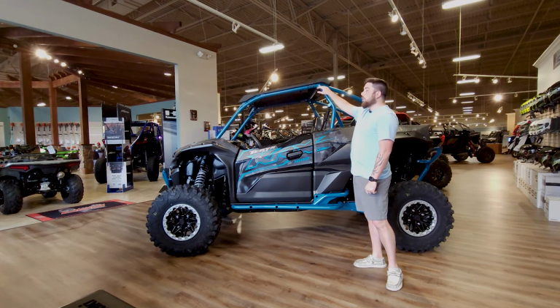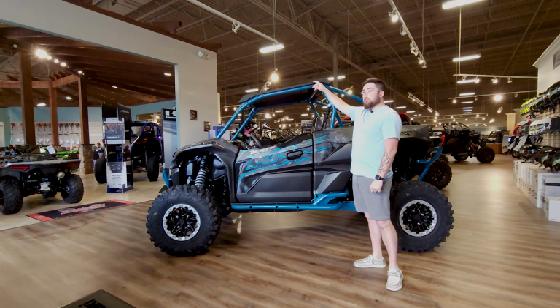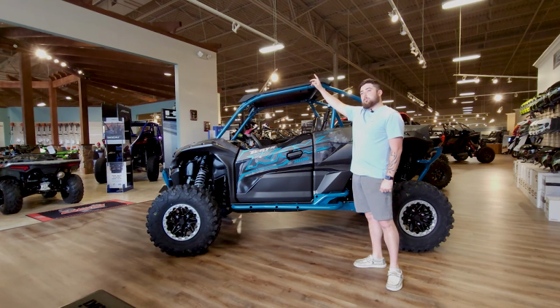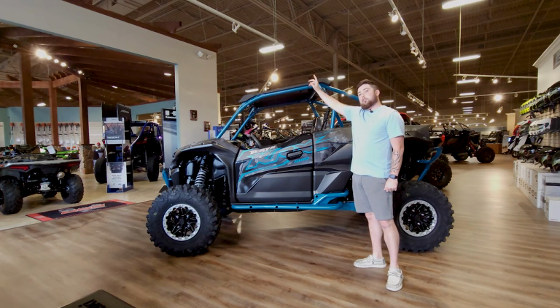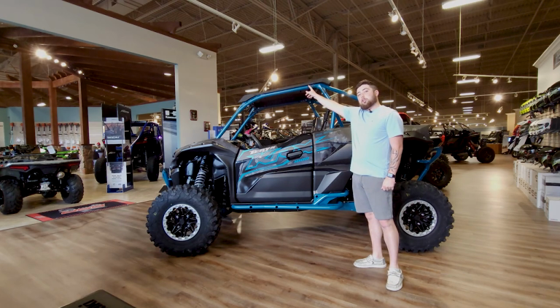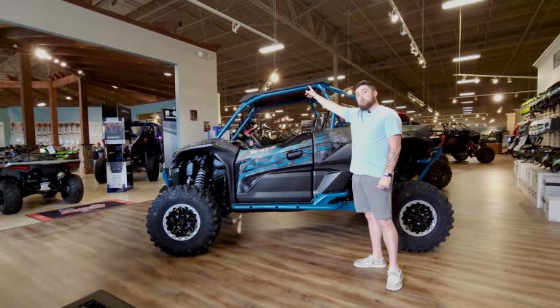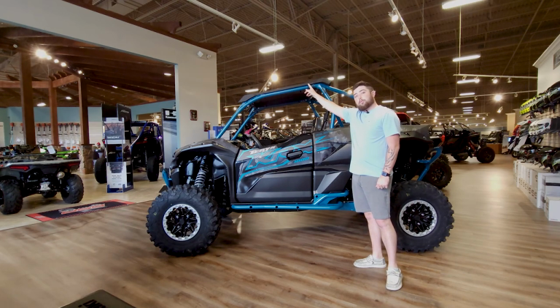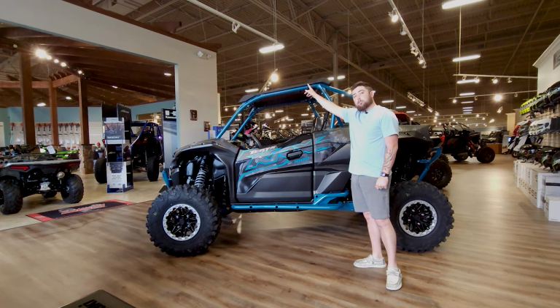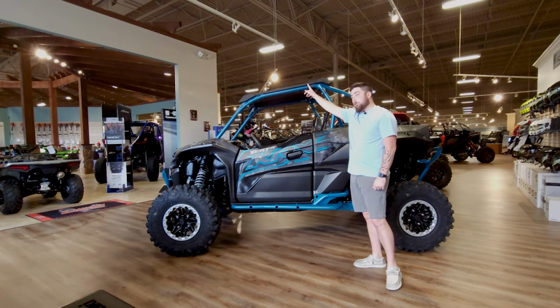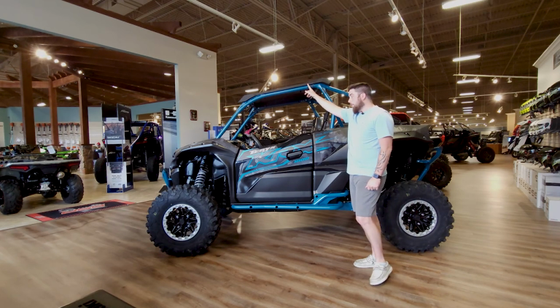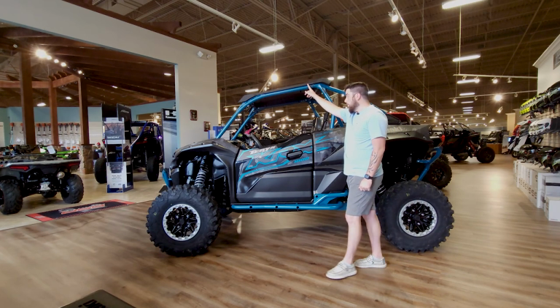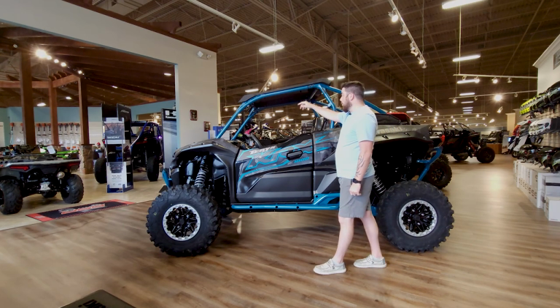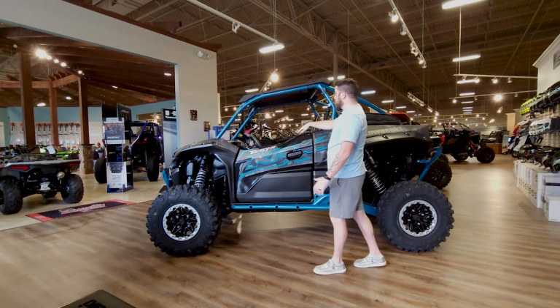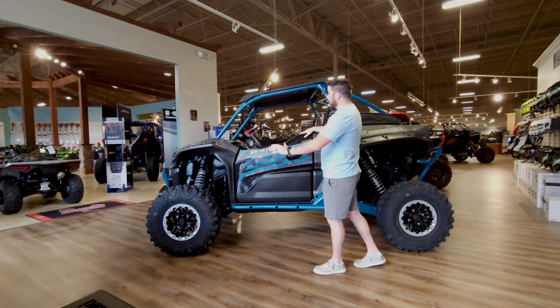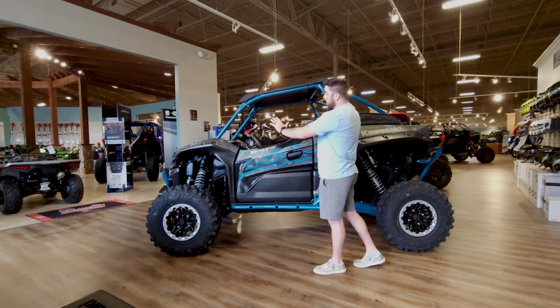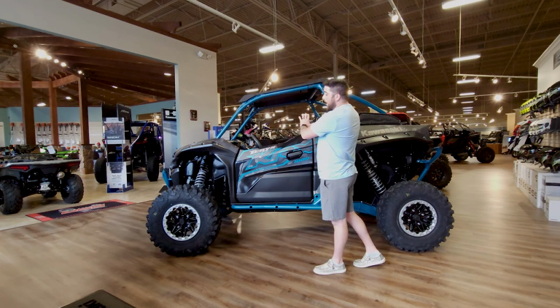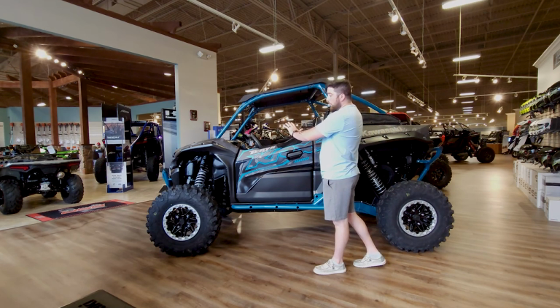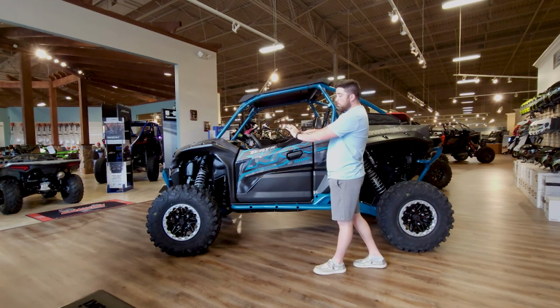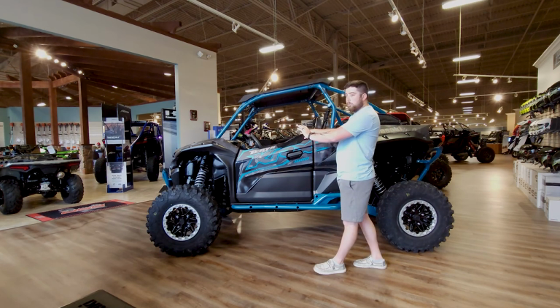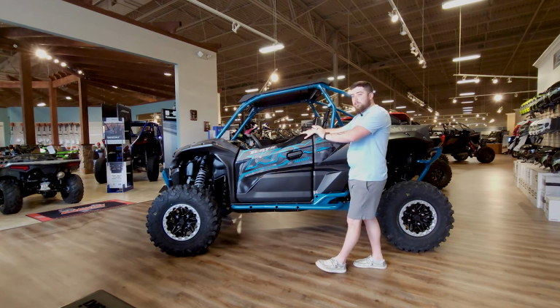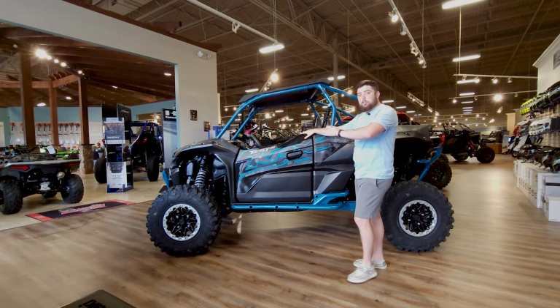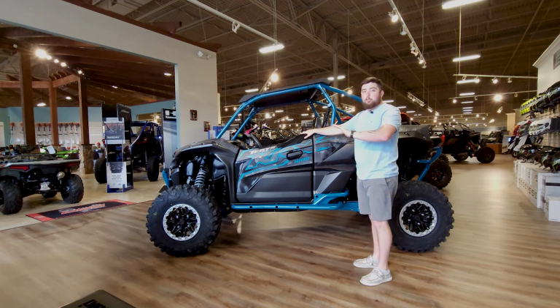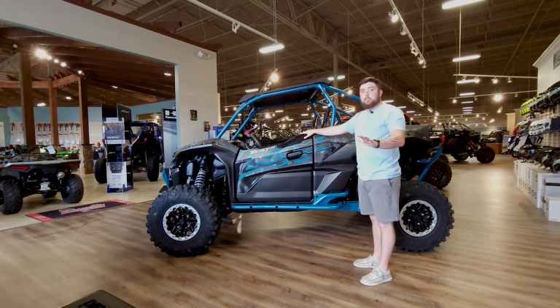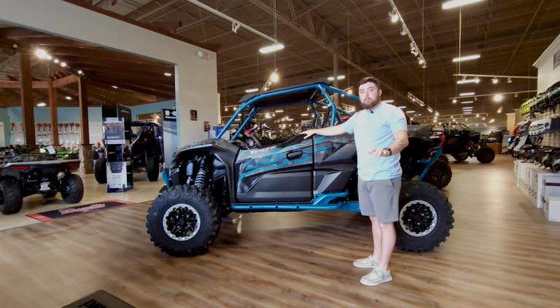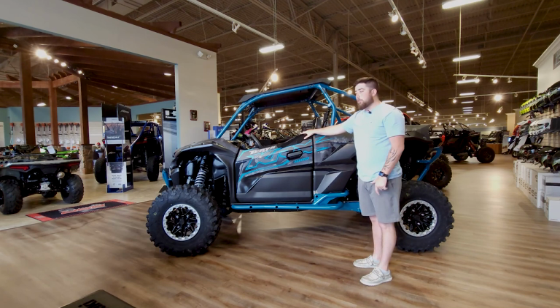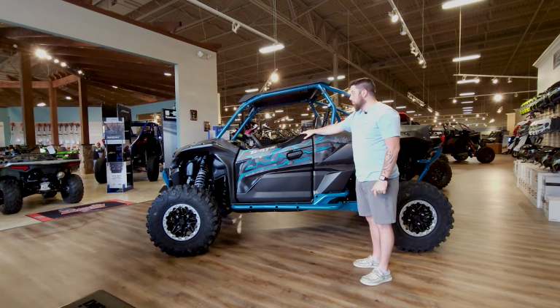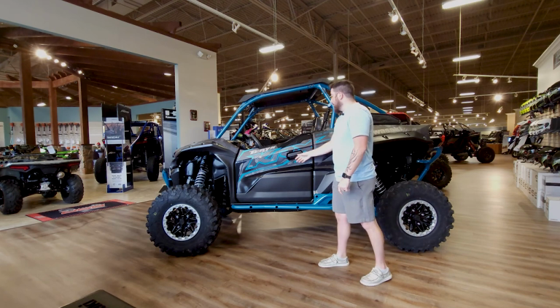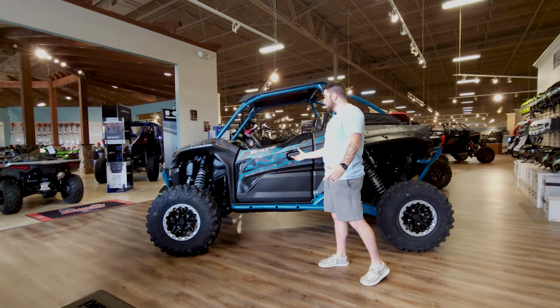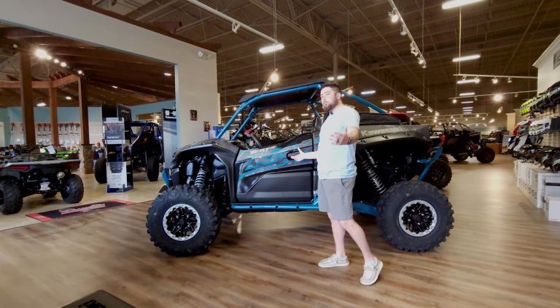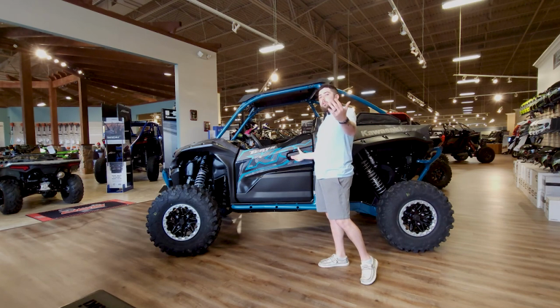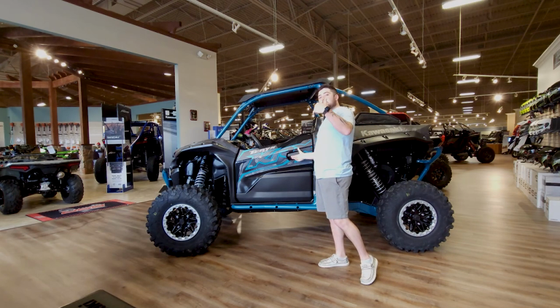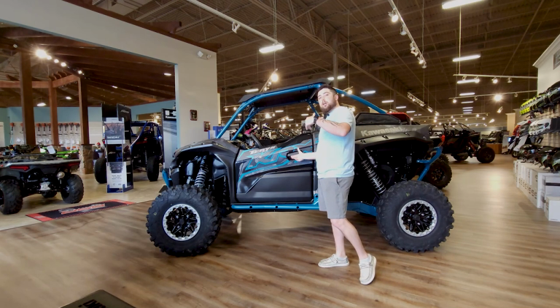You'll also standardly get a roof on the Trail model, so there's nothing added to this one. This is all standard features. If you want to come on into the inside.